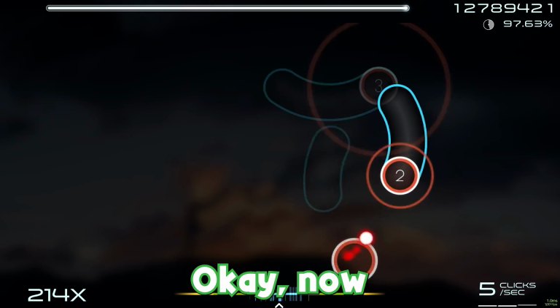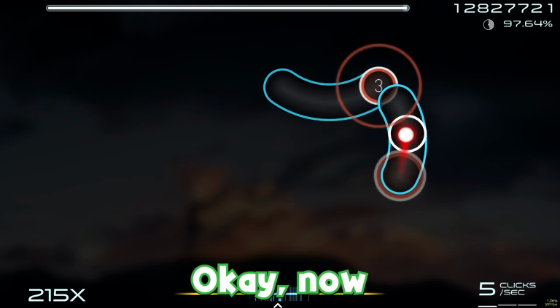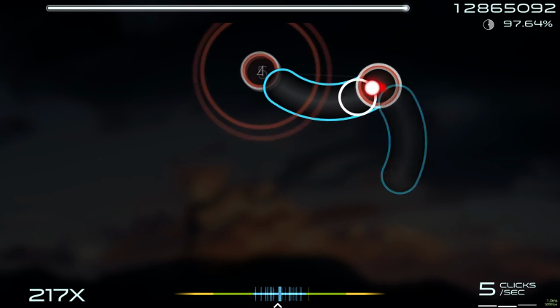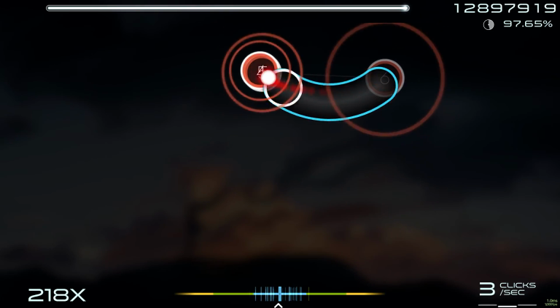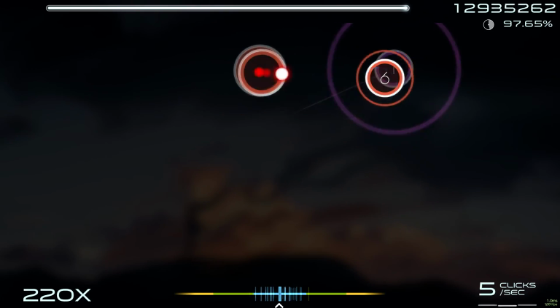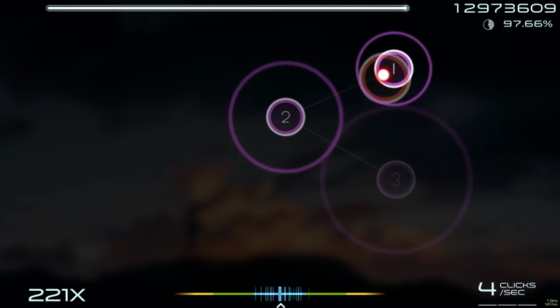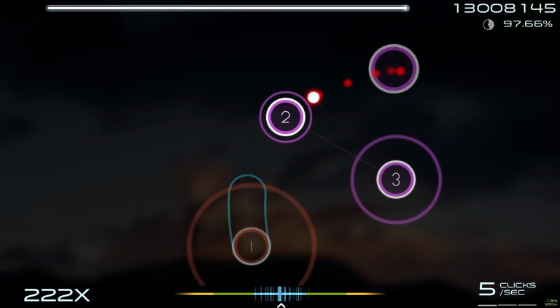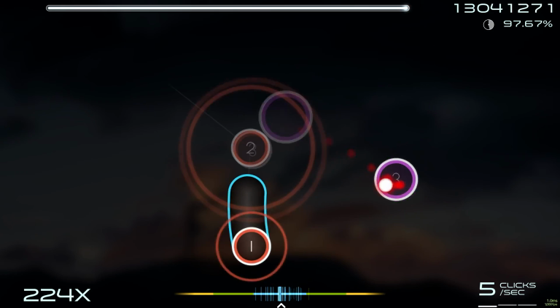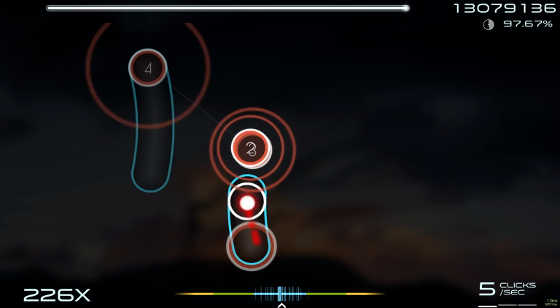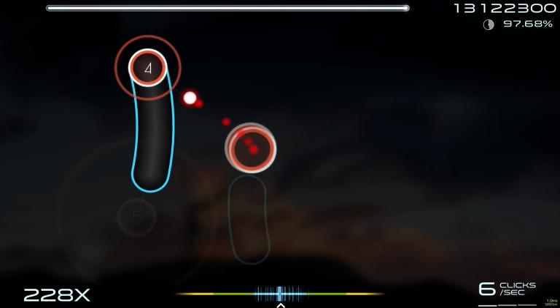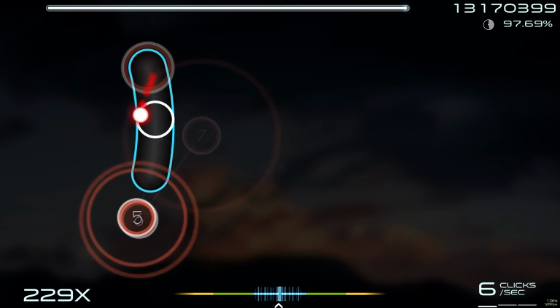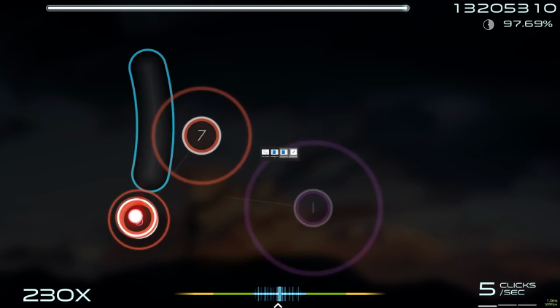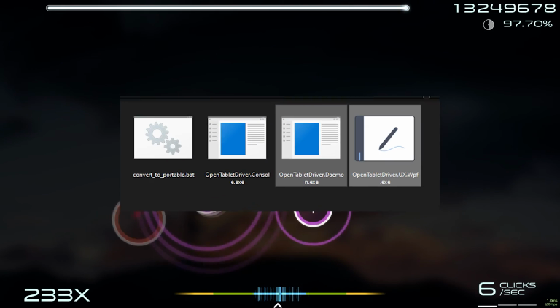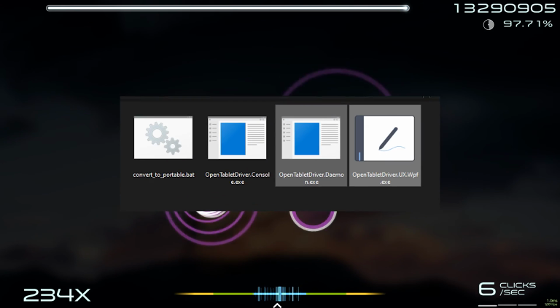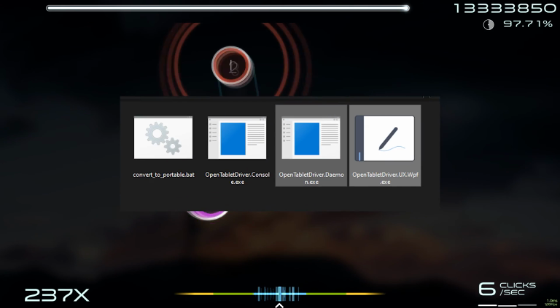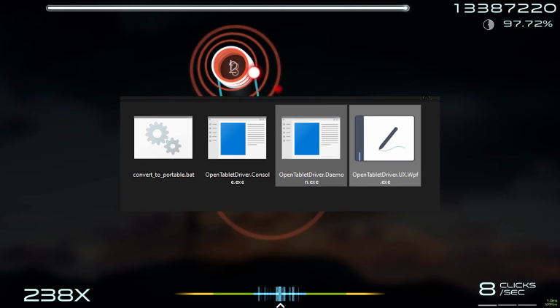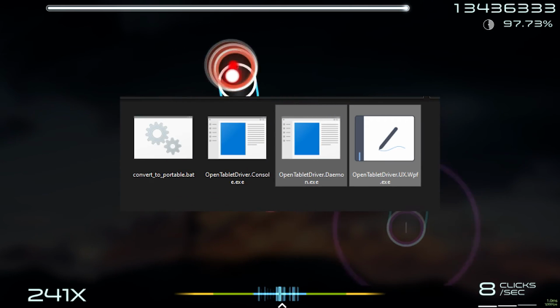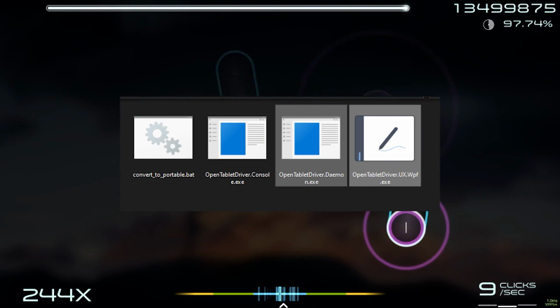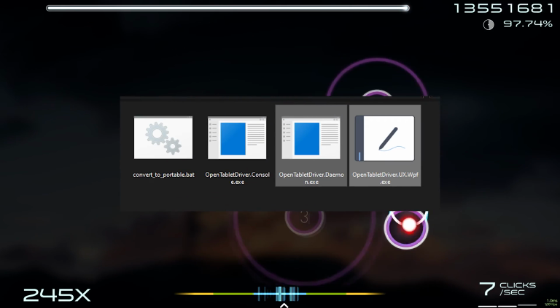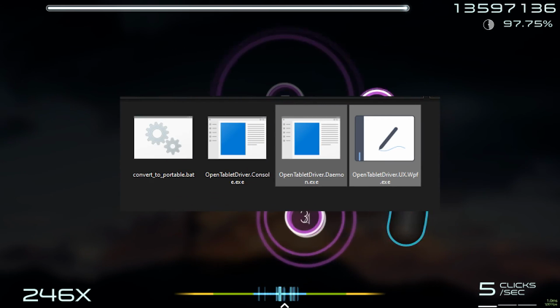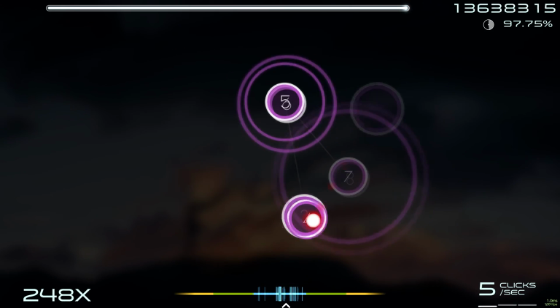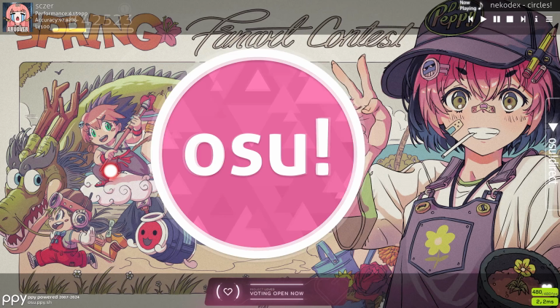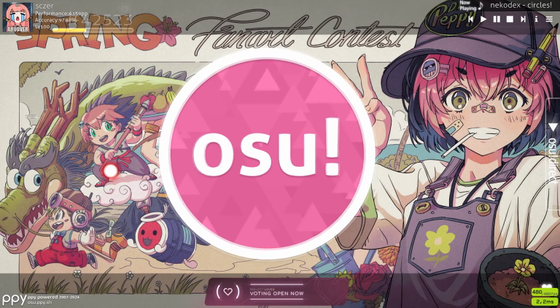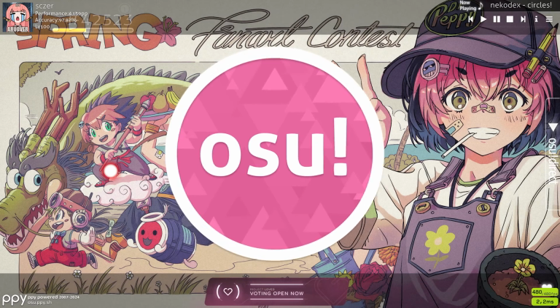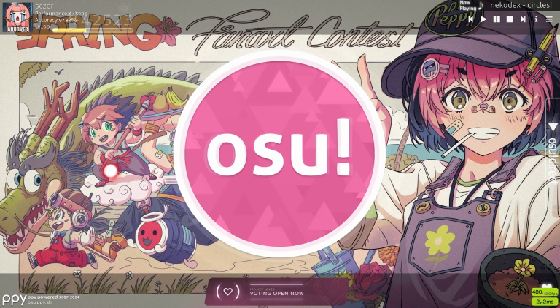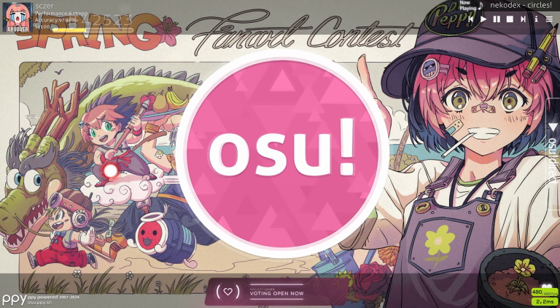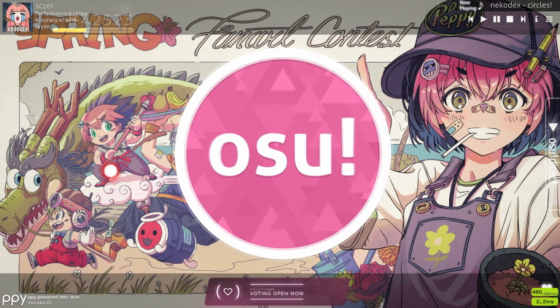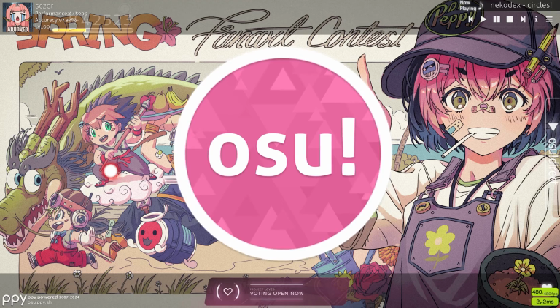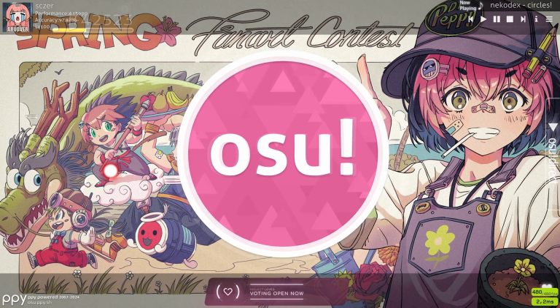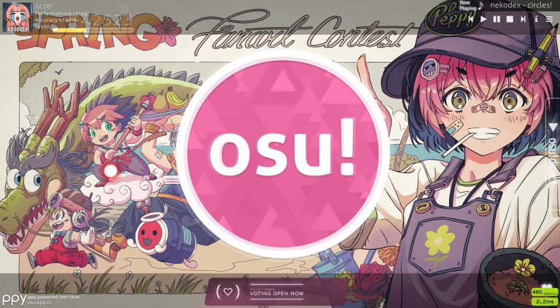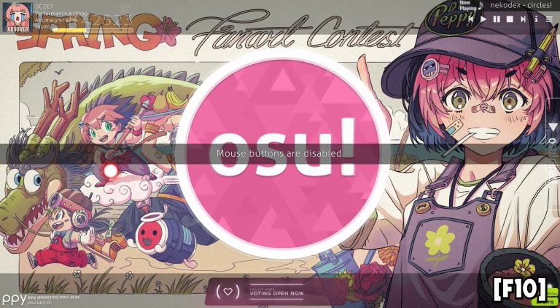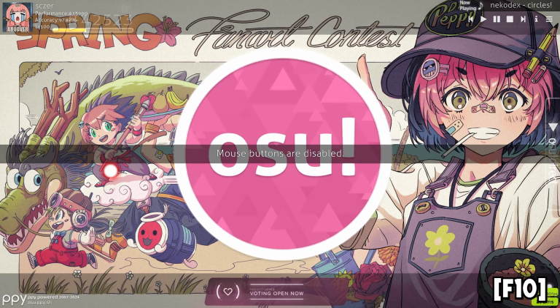Now you can close the driver, and whenever you want it to work, either open the GUI or the daemon. And also, in-game, make sure to disable mouse buttons.